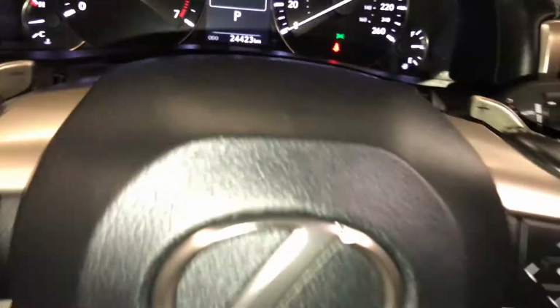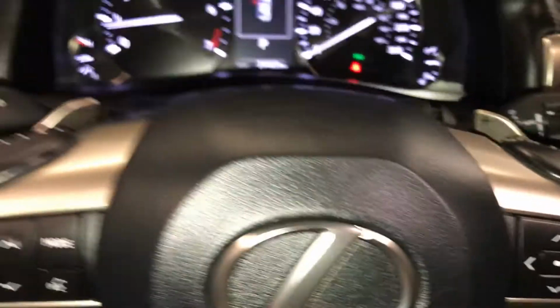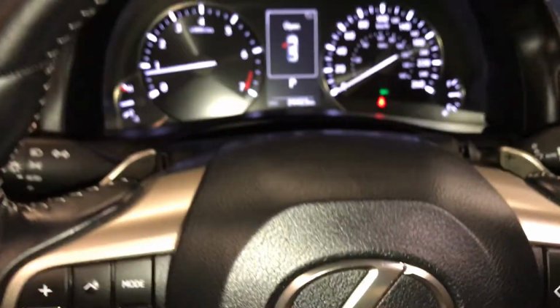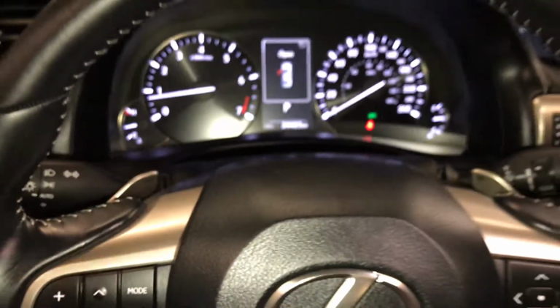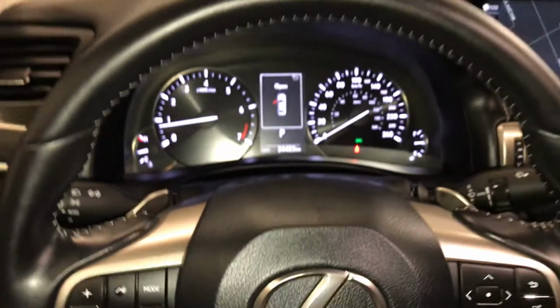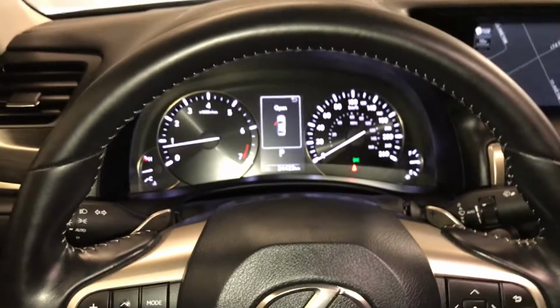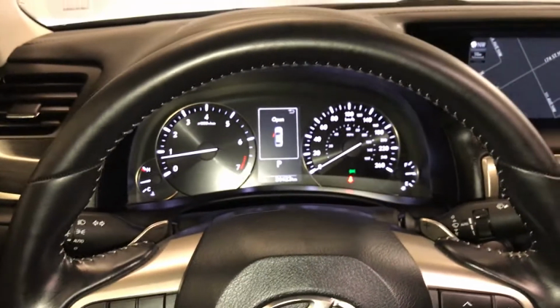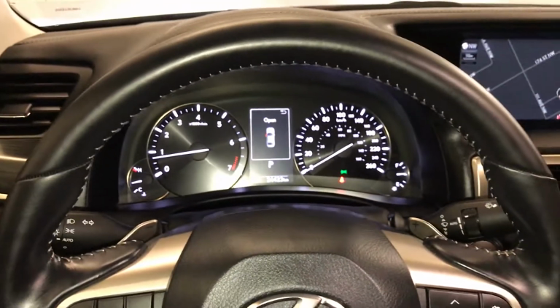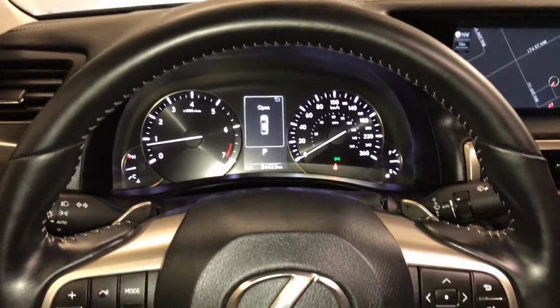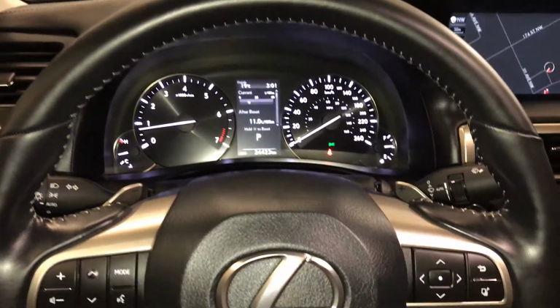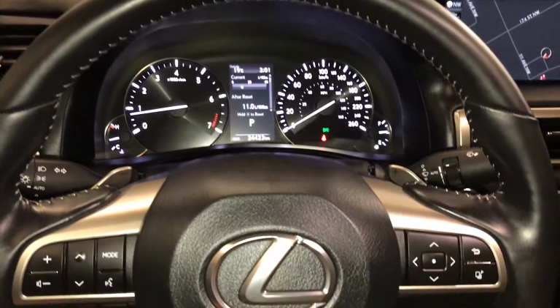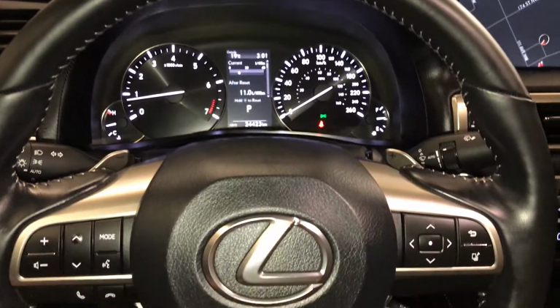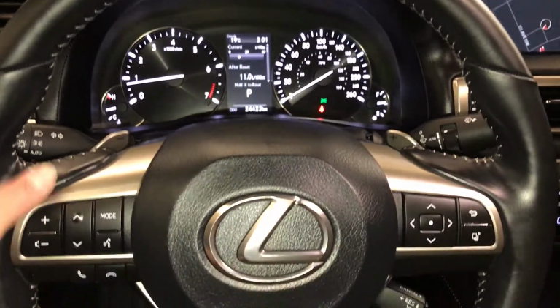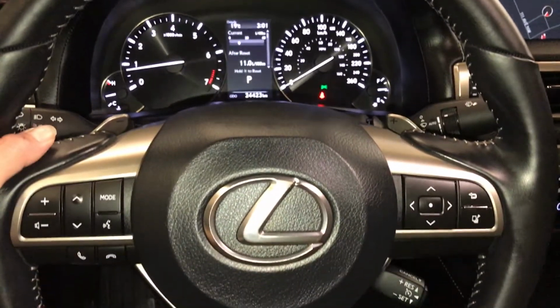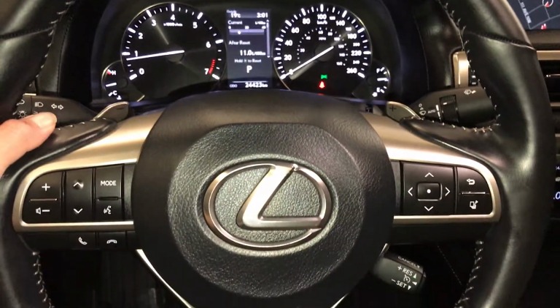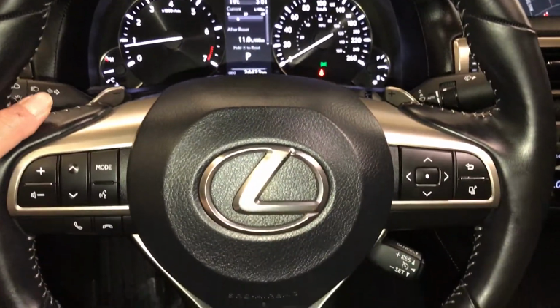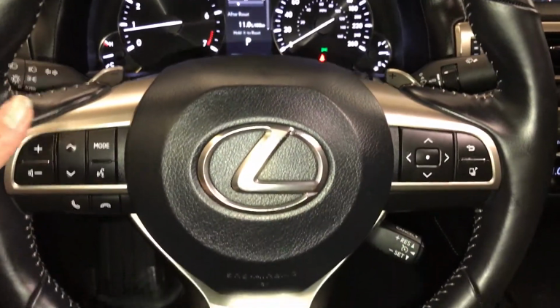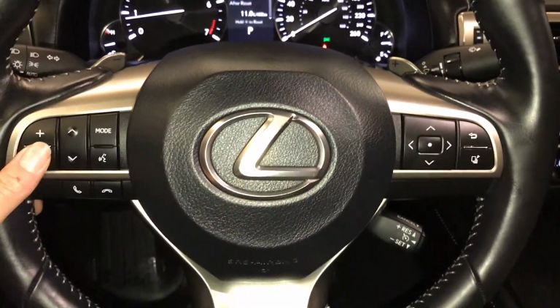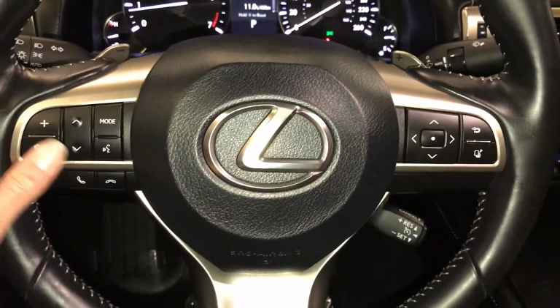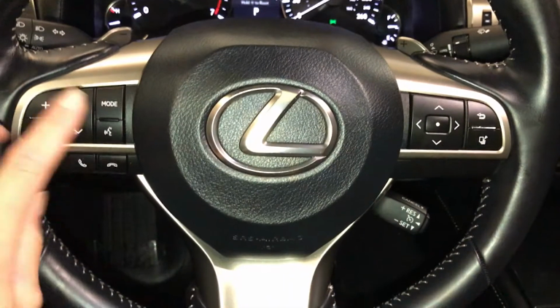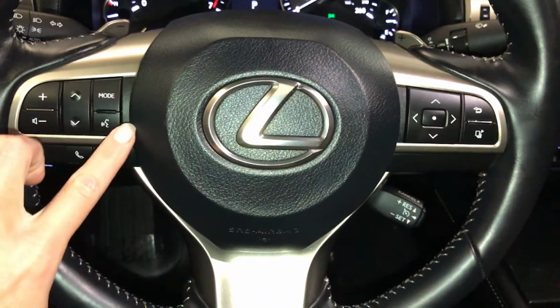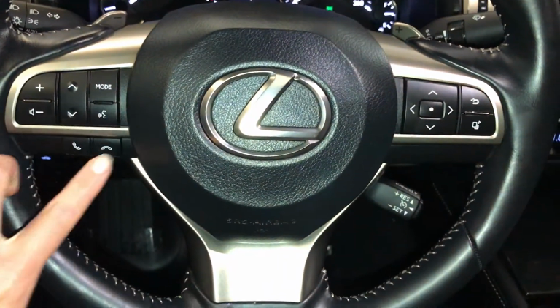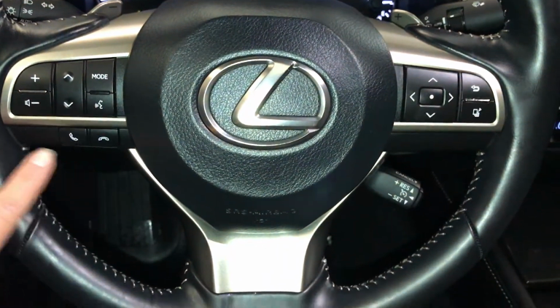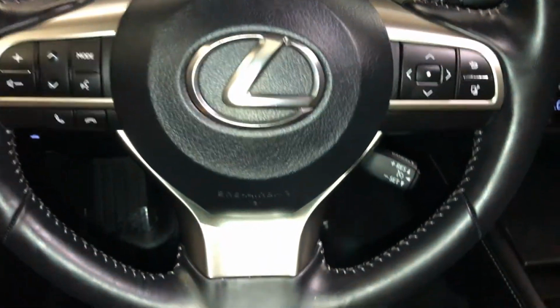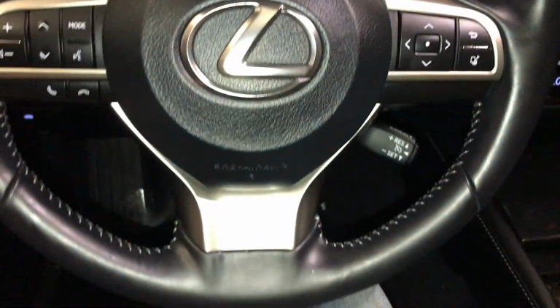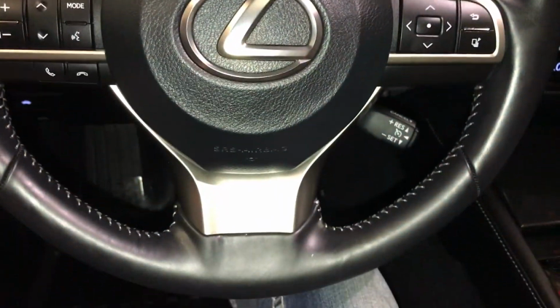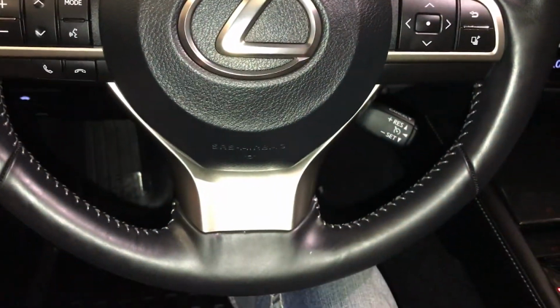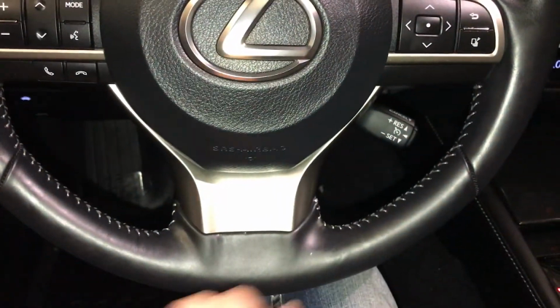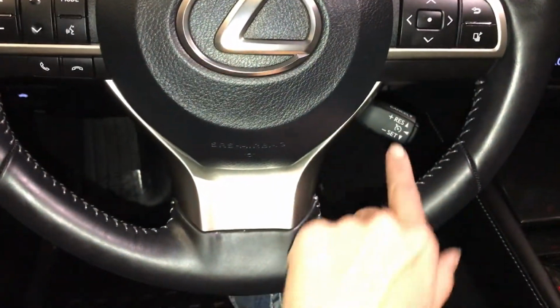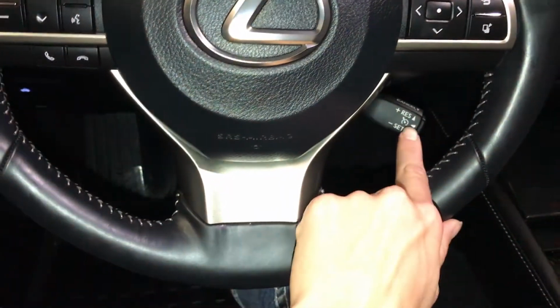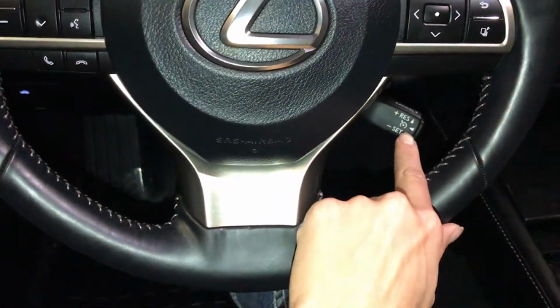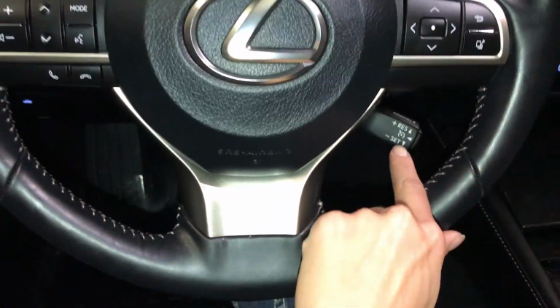The steering wheel is fully leather wrapped with paddle shifters, audio controls, hands-free communication, and cruise control.